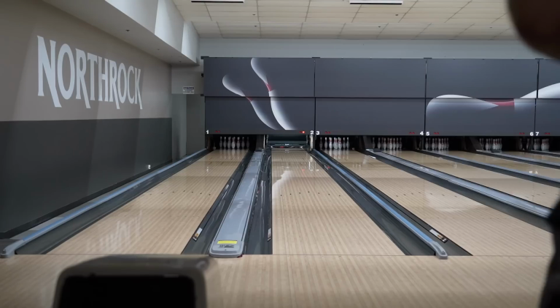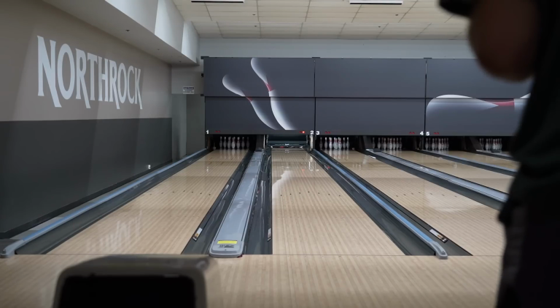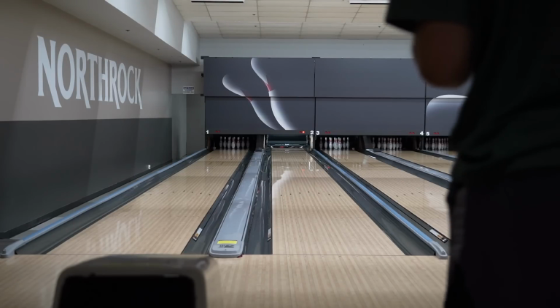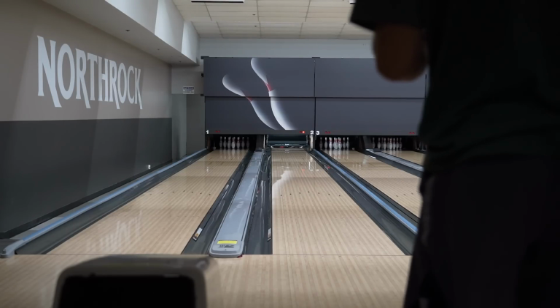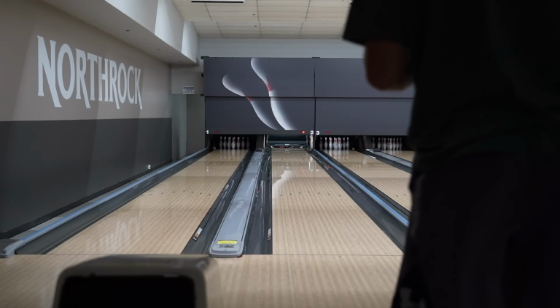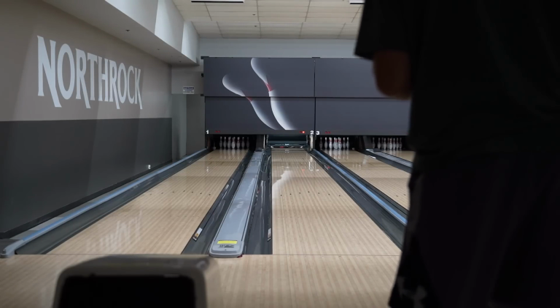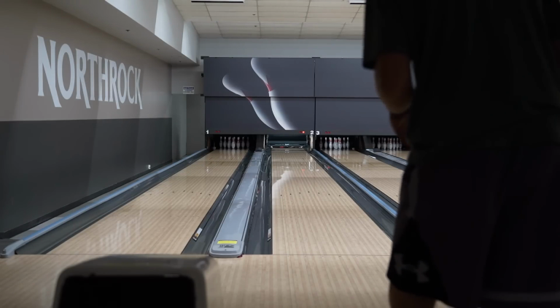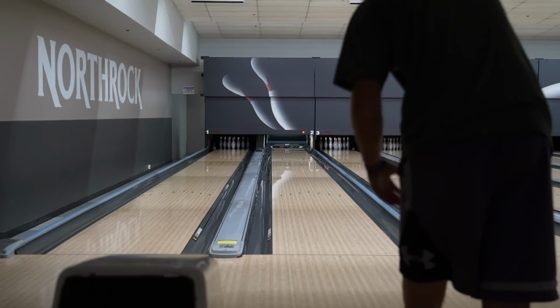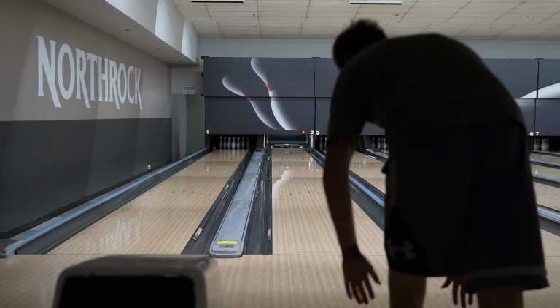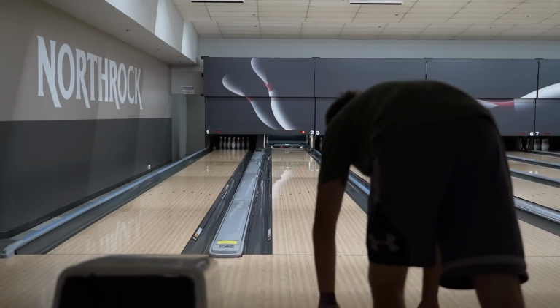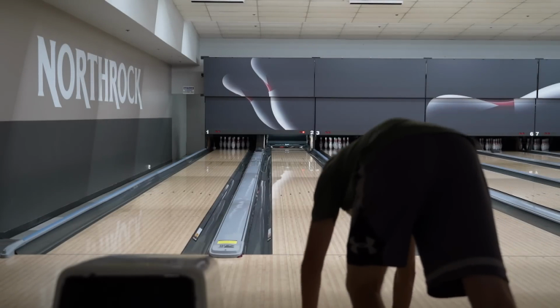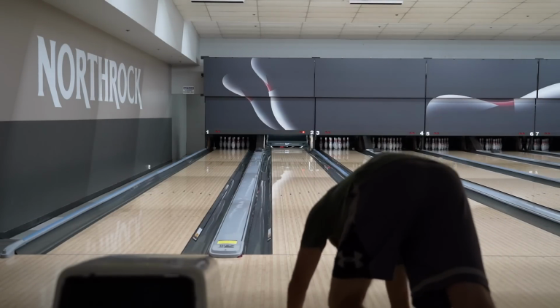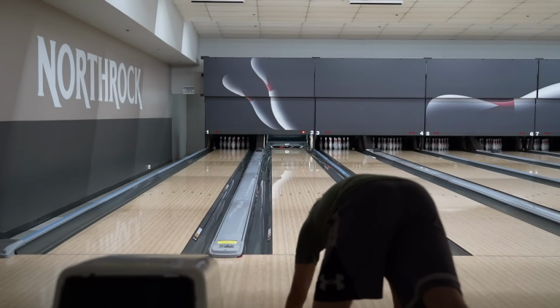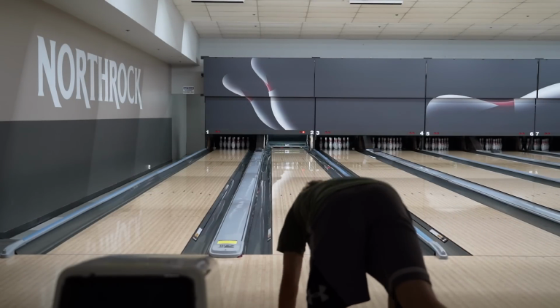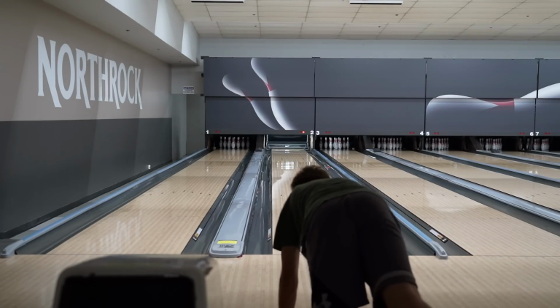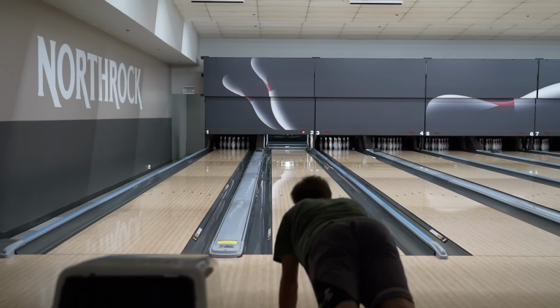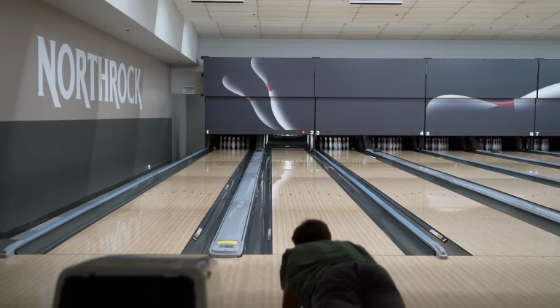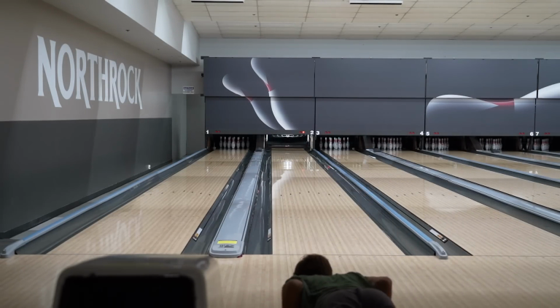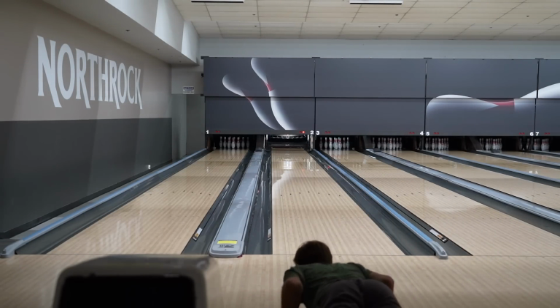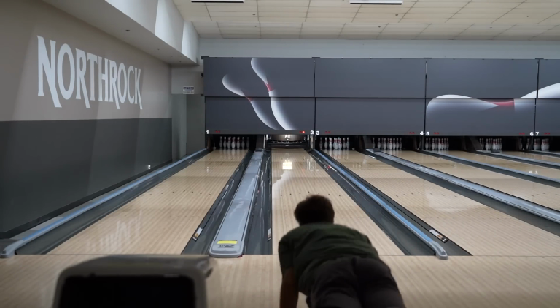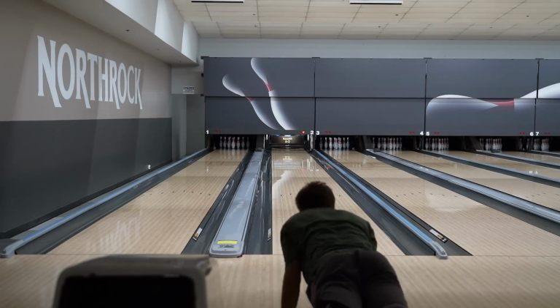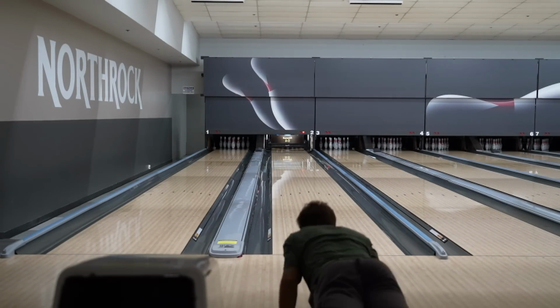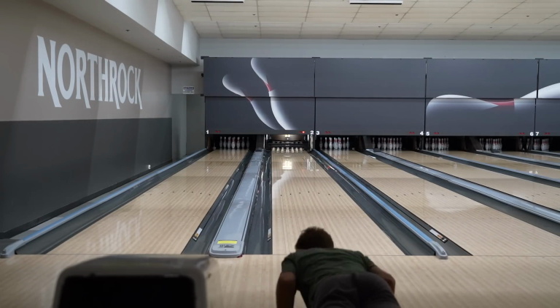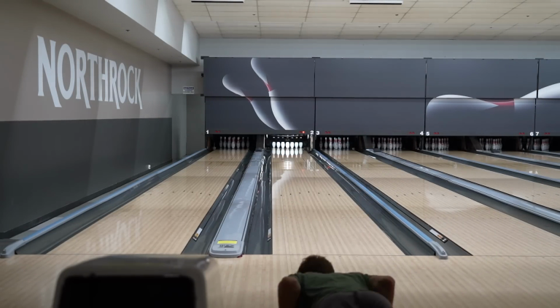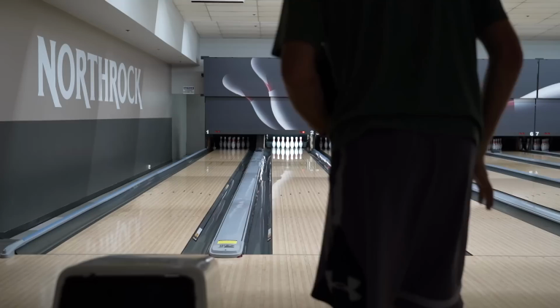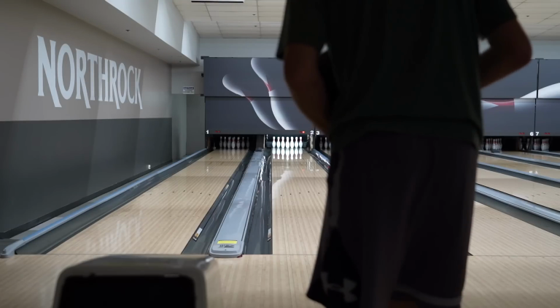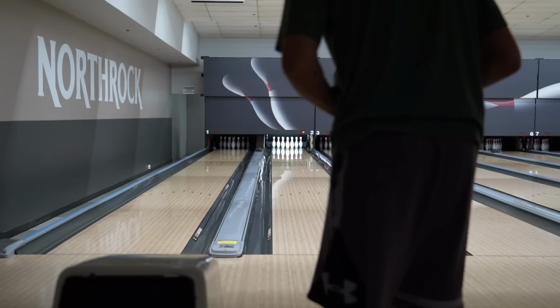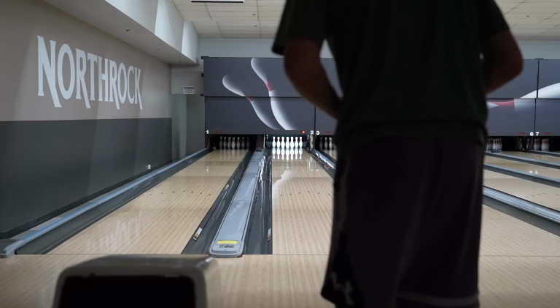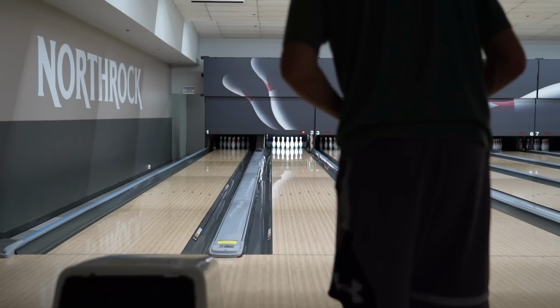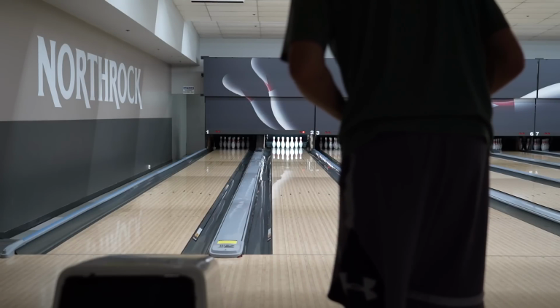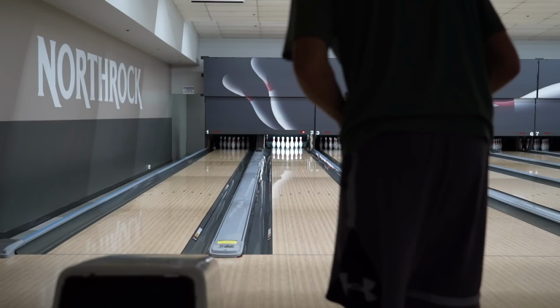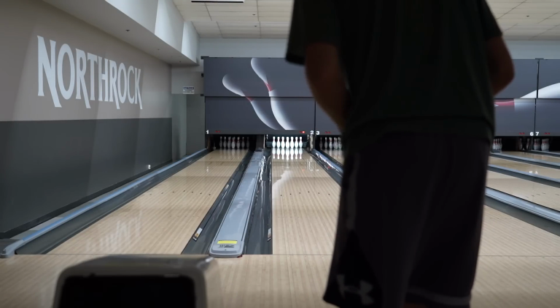I fell off balance on that one. So here we are — that's going to cost me push-ups.